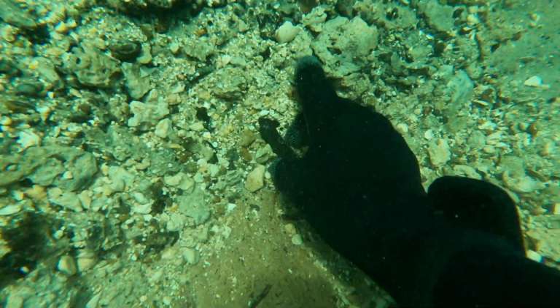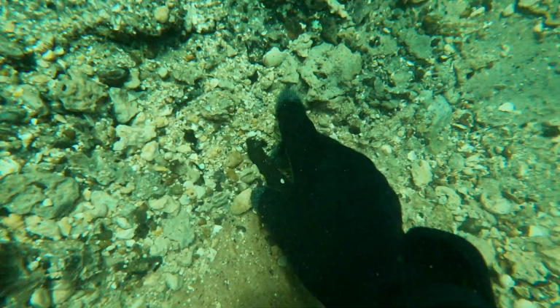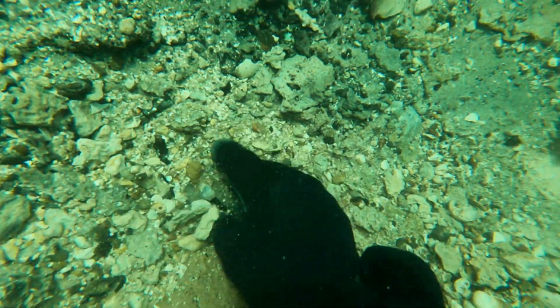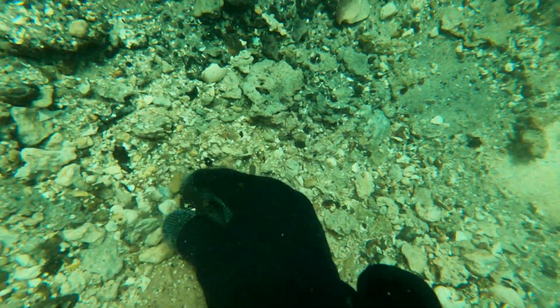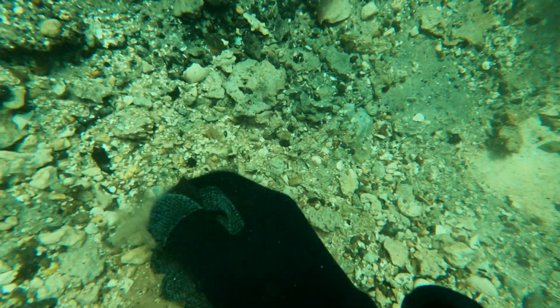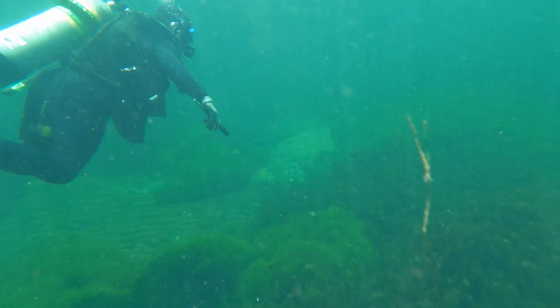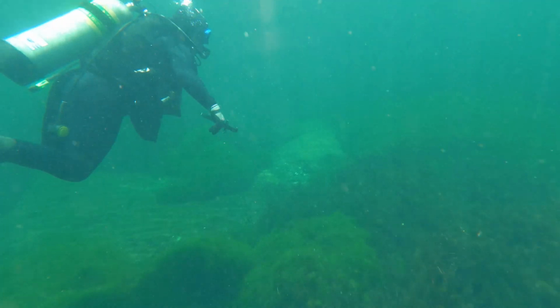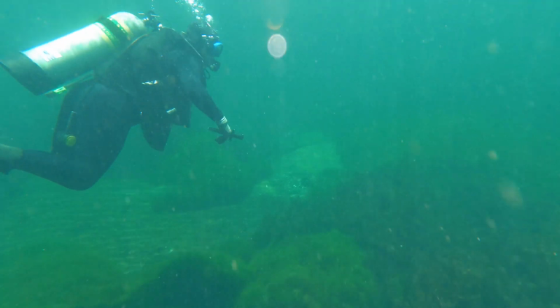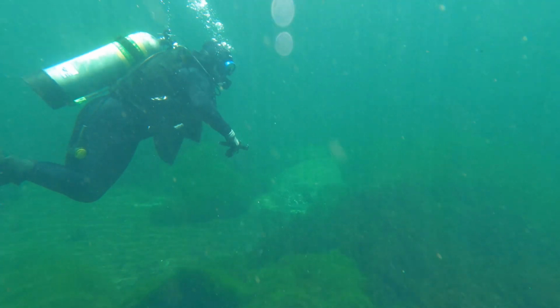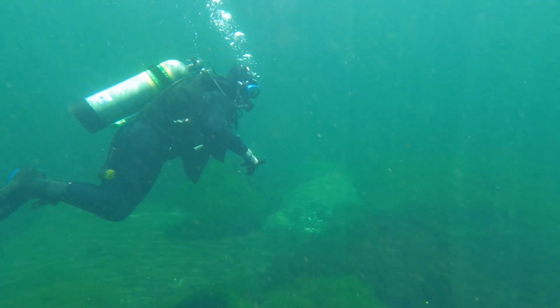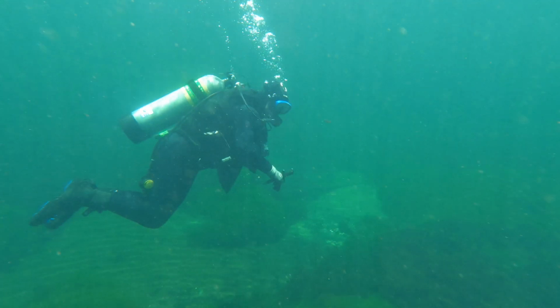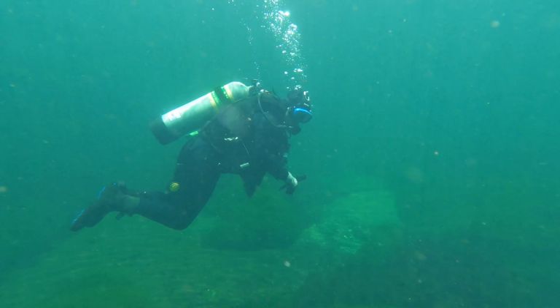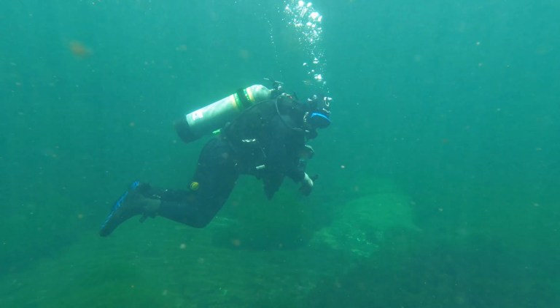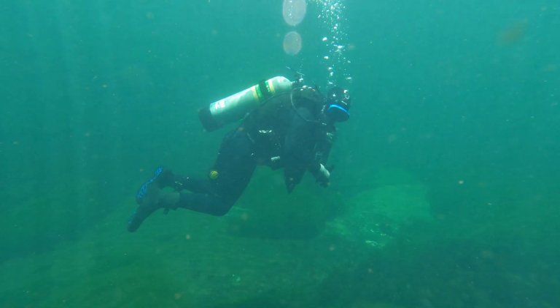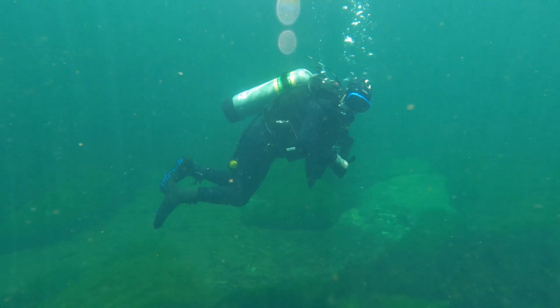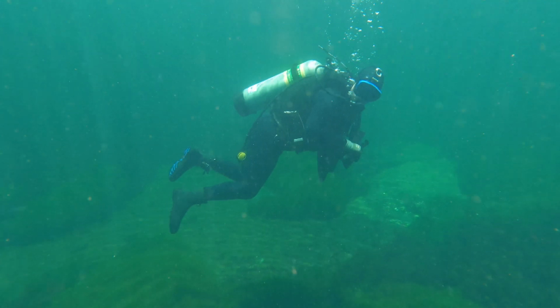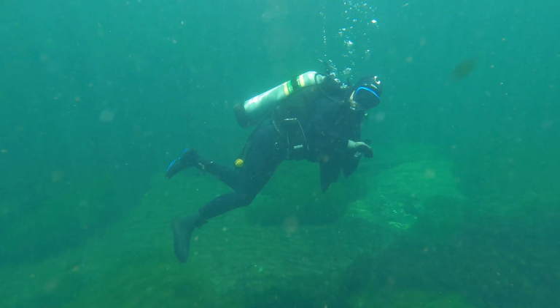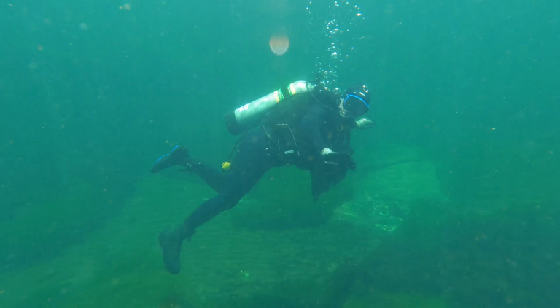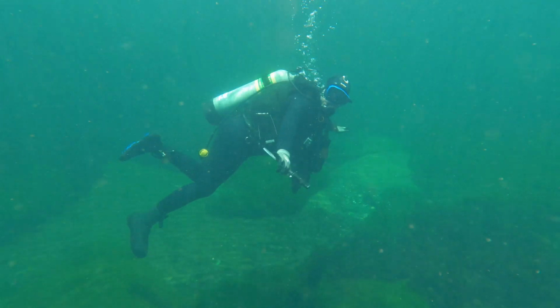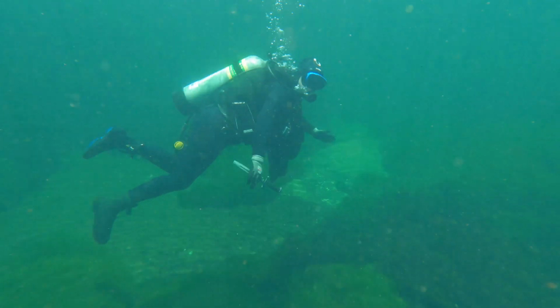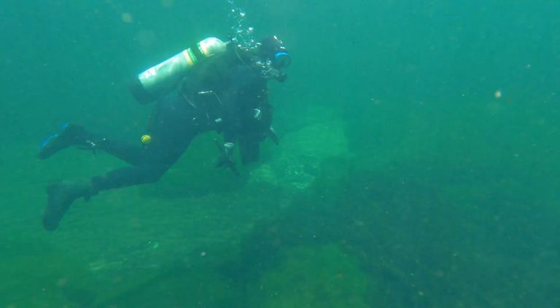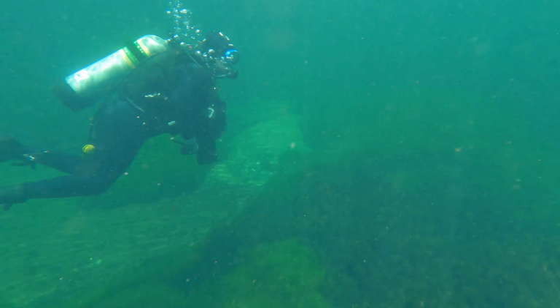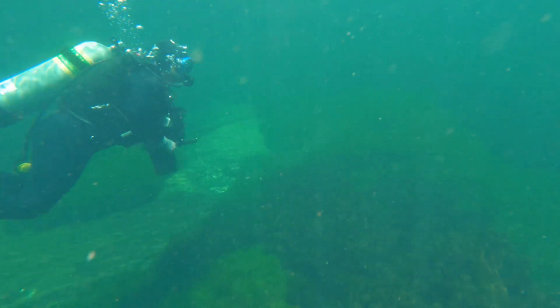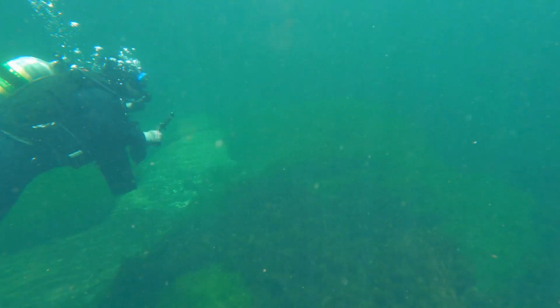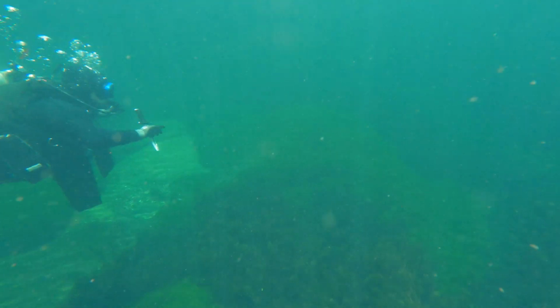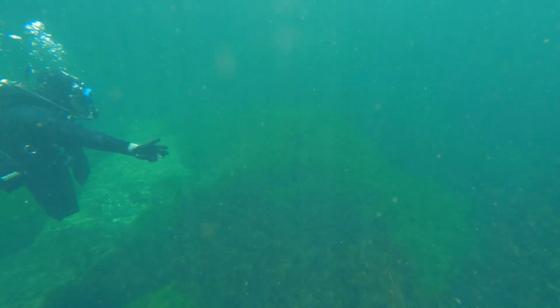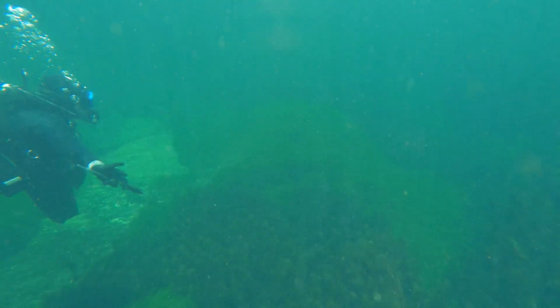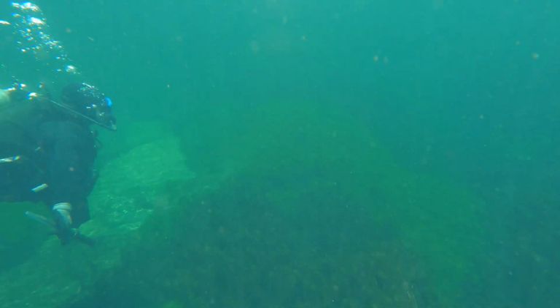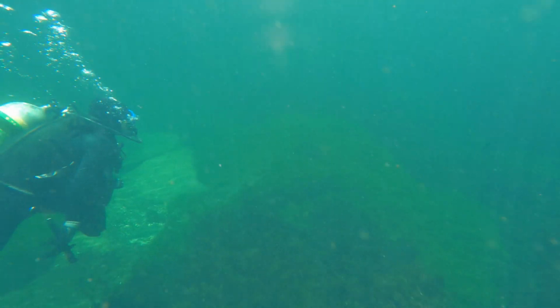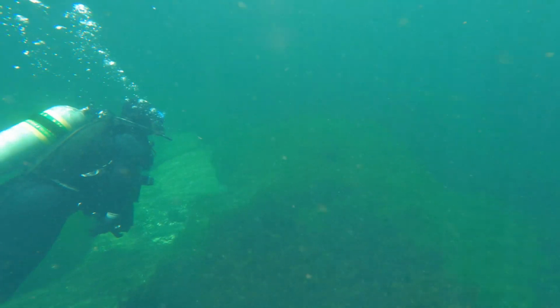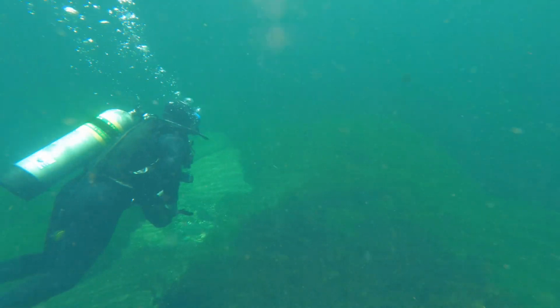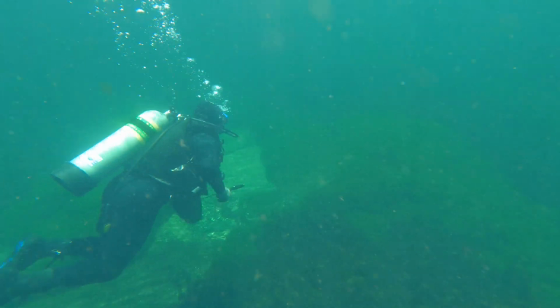This river is spring-fed, which allows the water temperature to remain 72 degrees year-round.